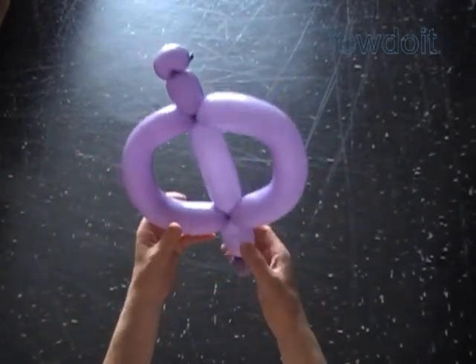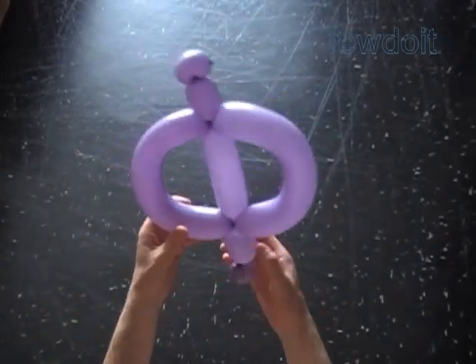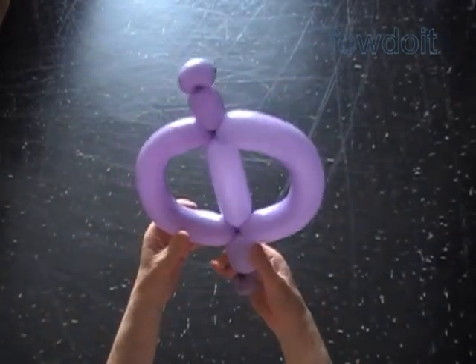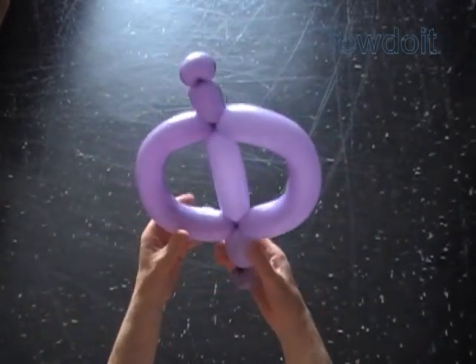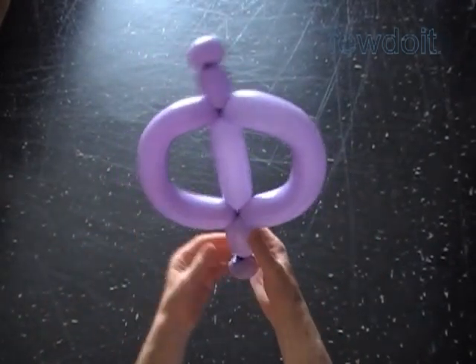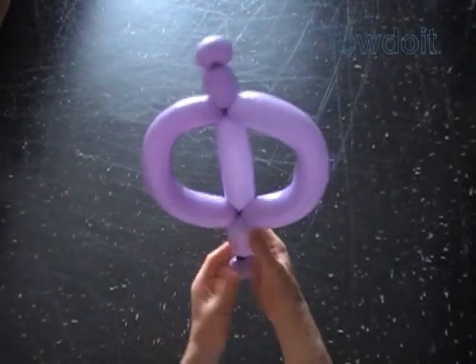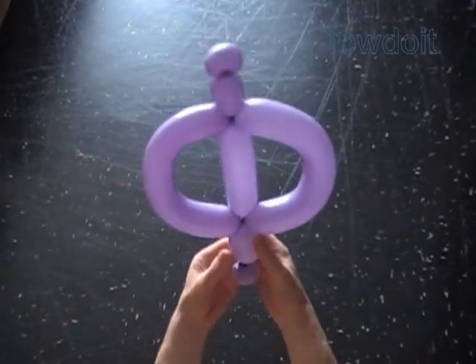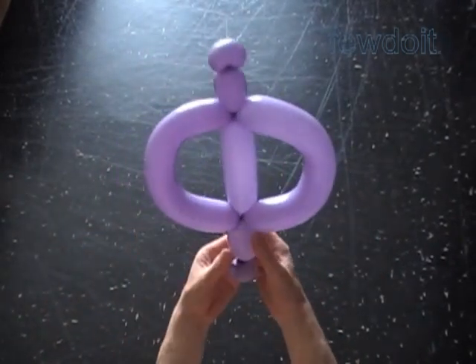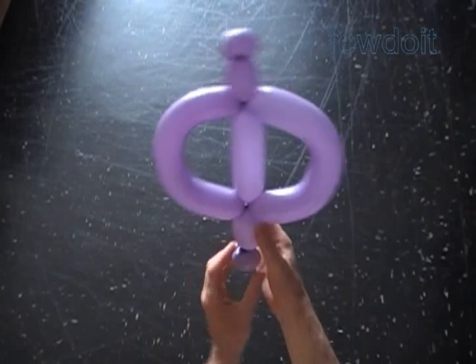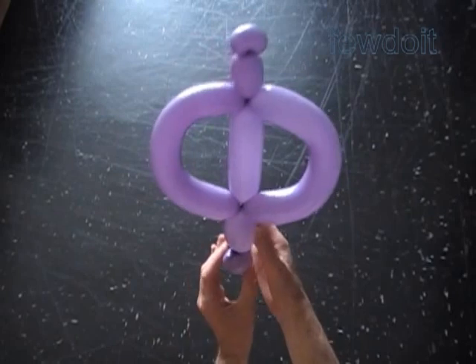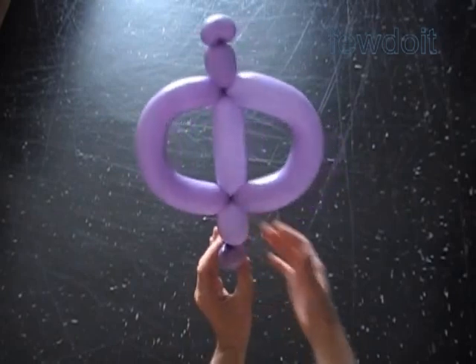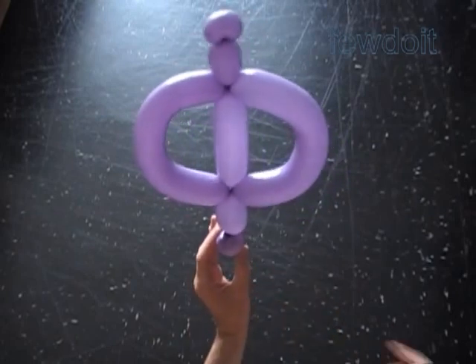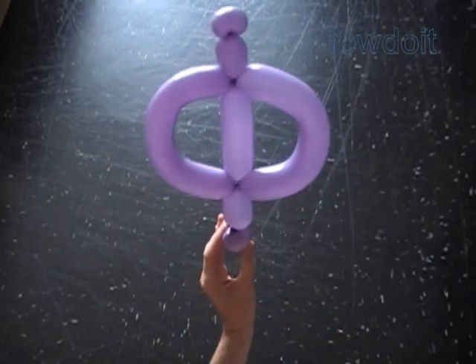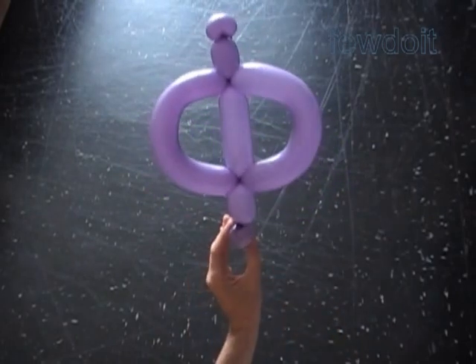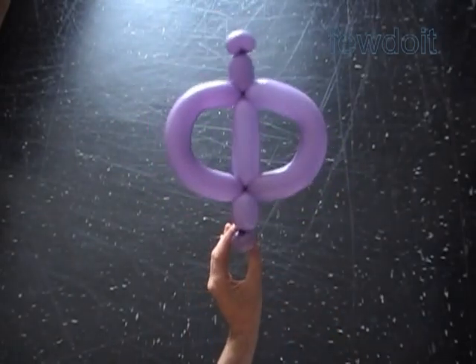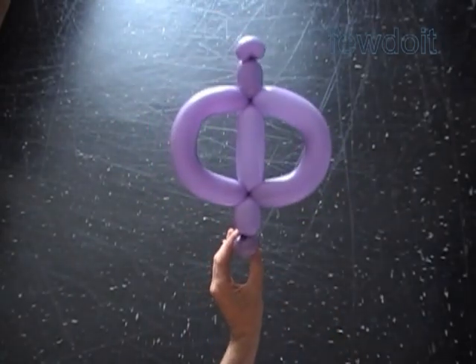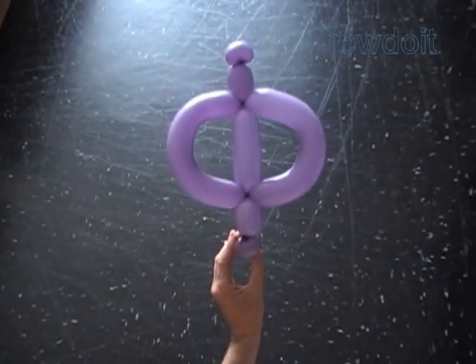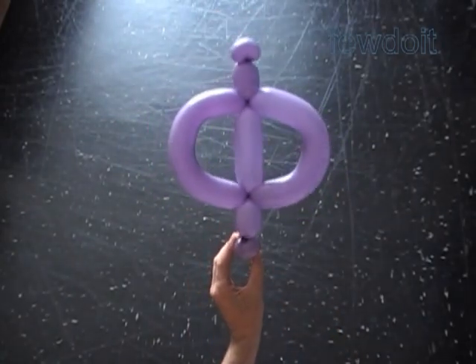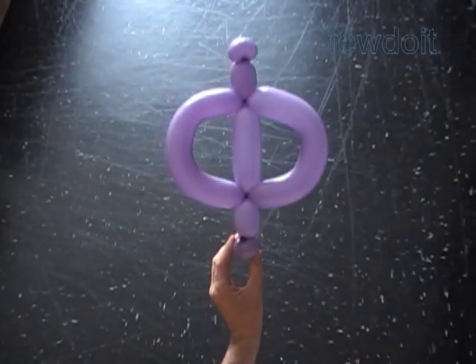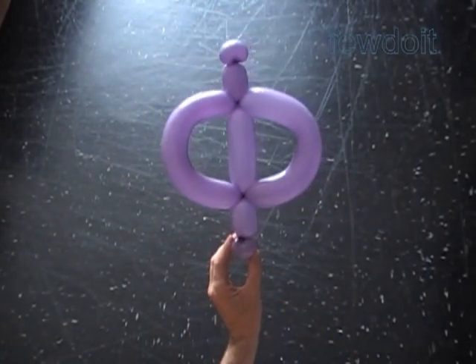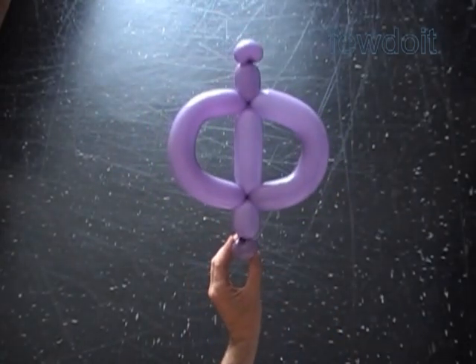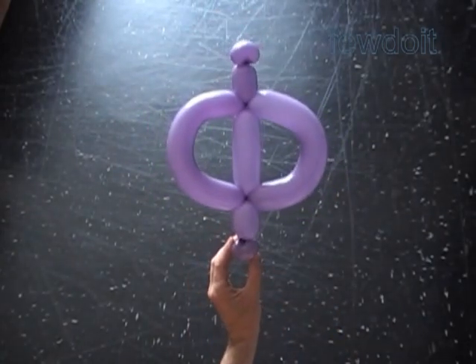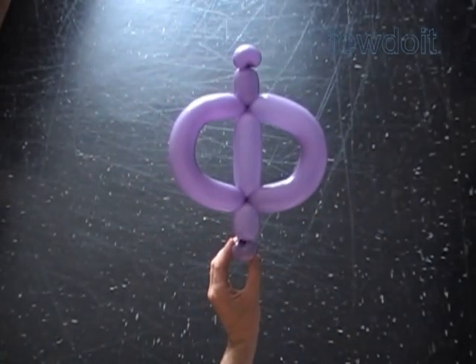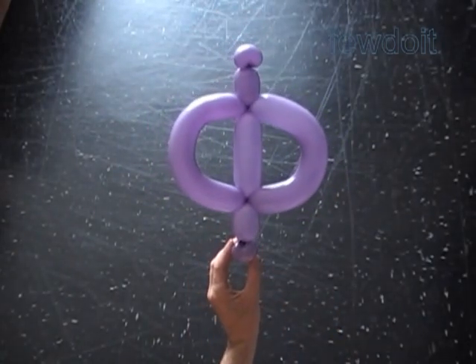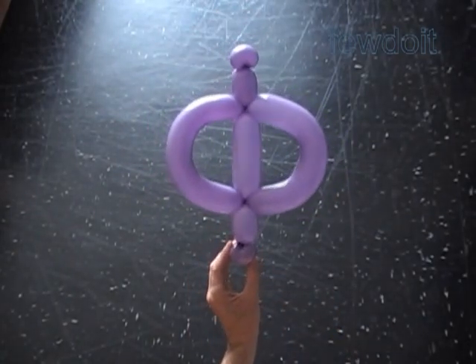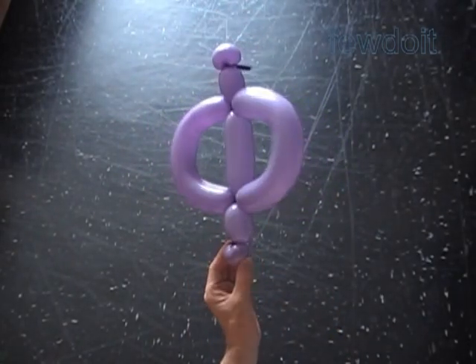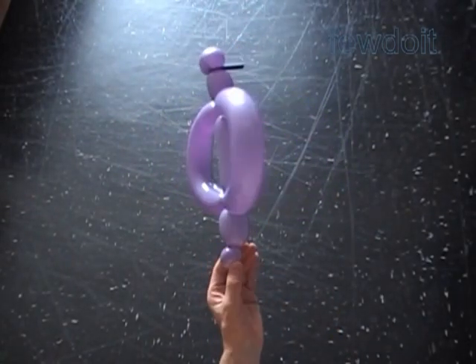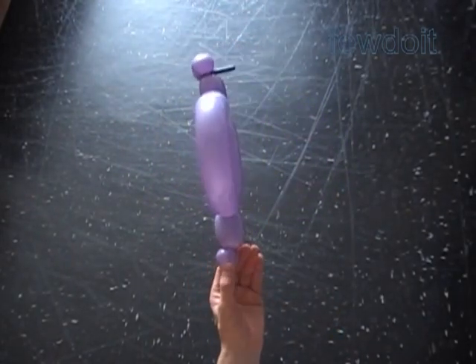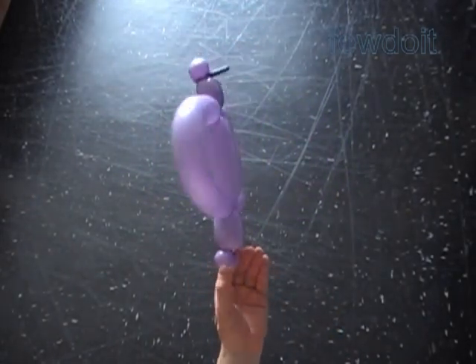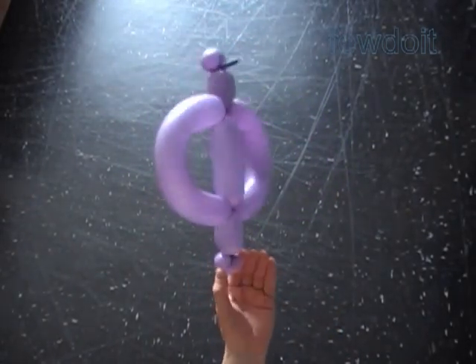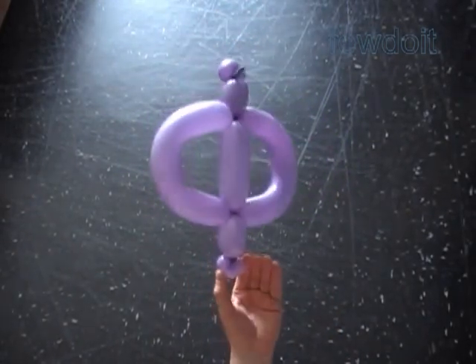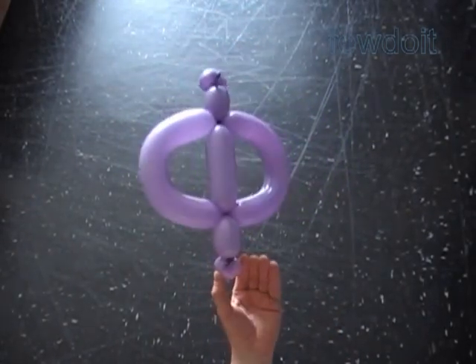Let's shape the size of our sculpture. Congratulations, we have made letter F of the Russian alphabet.